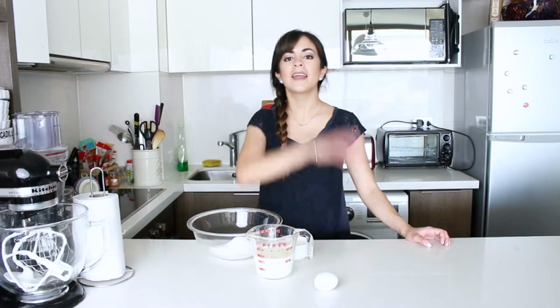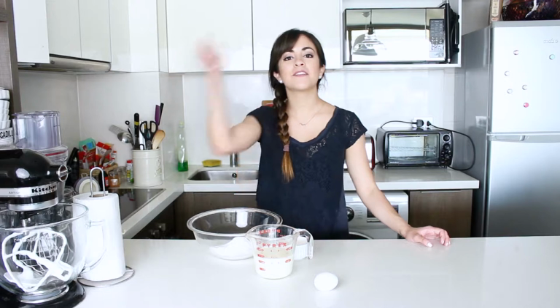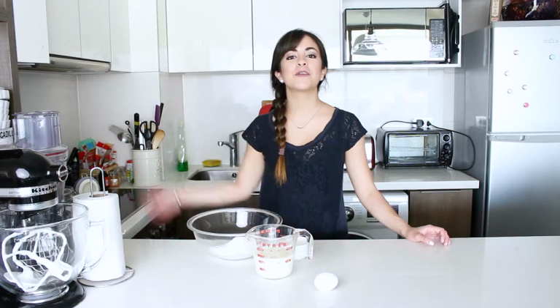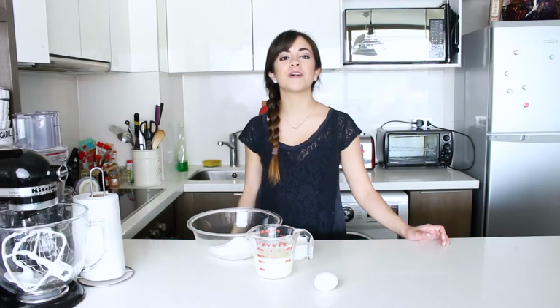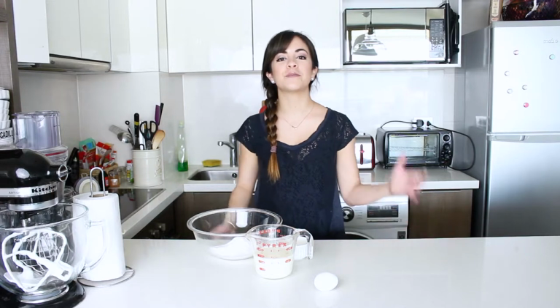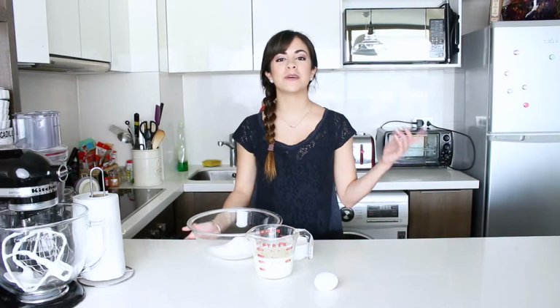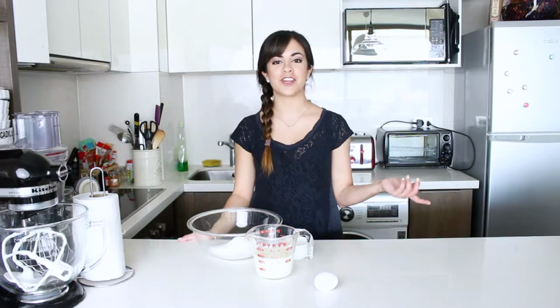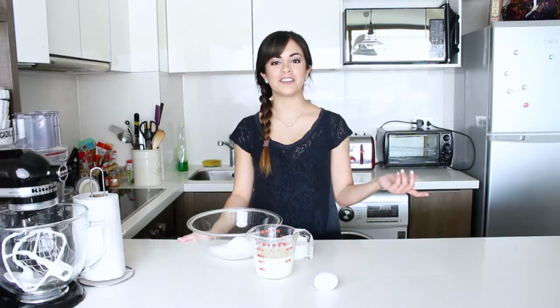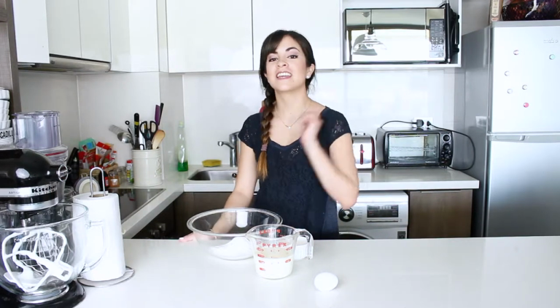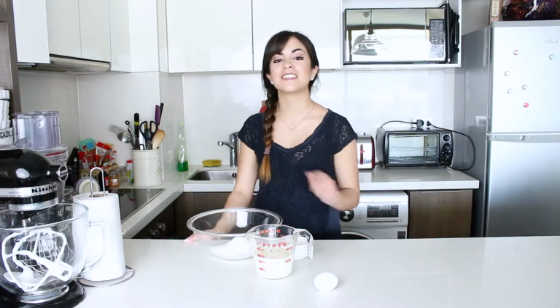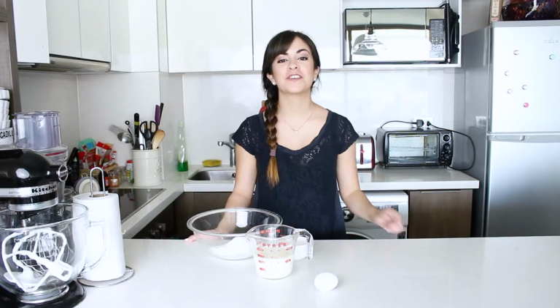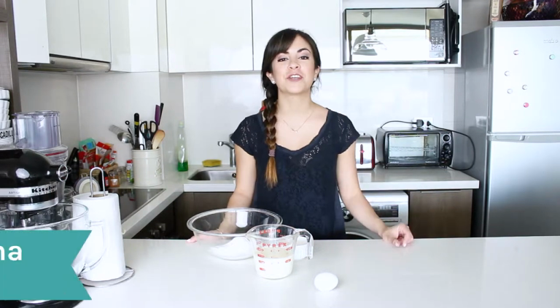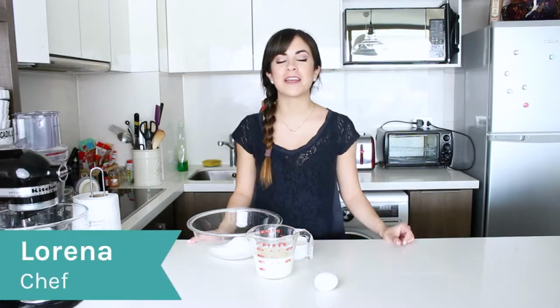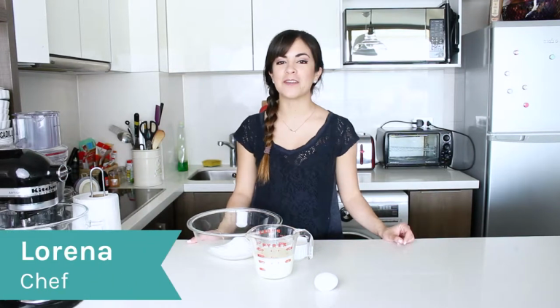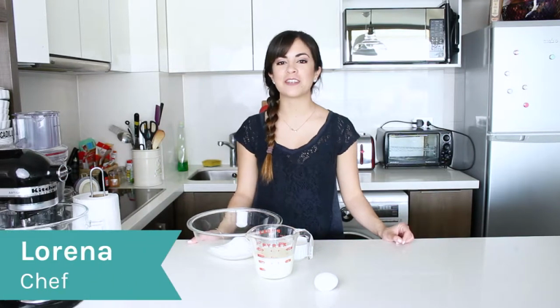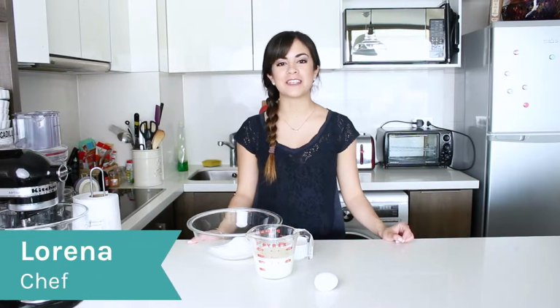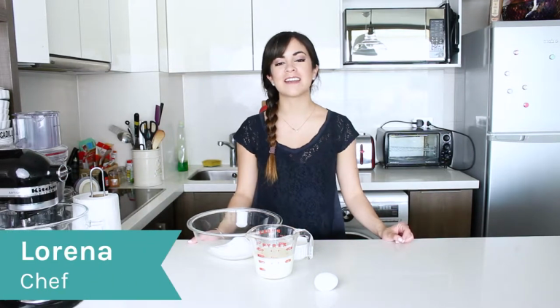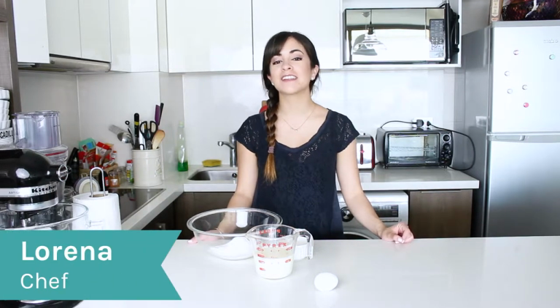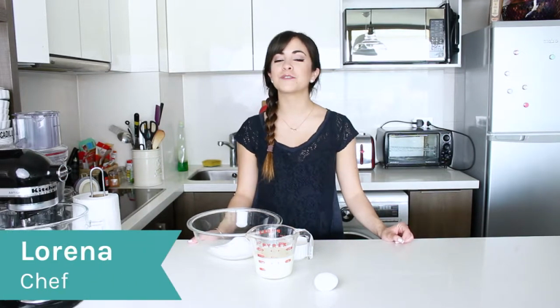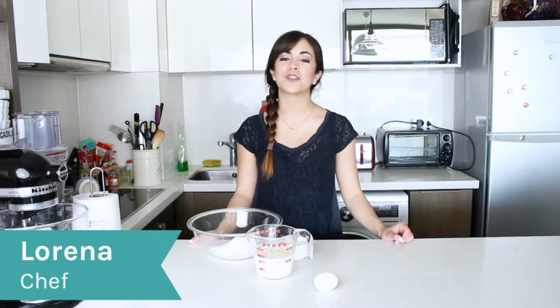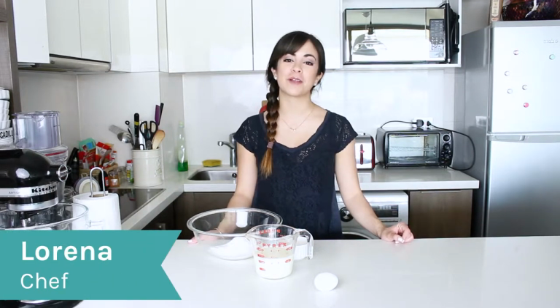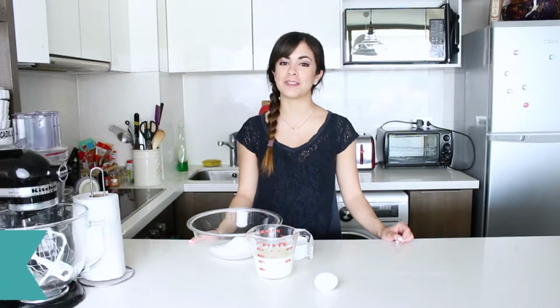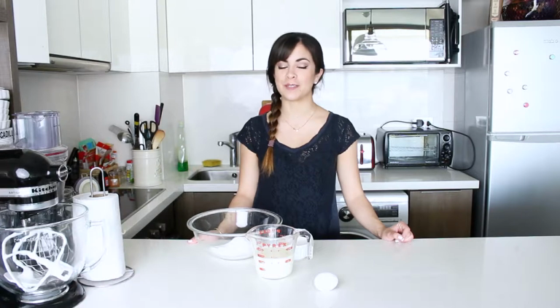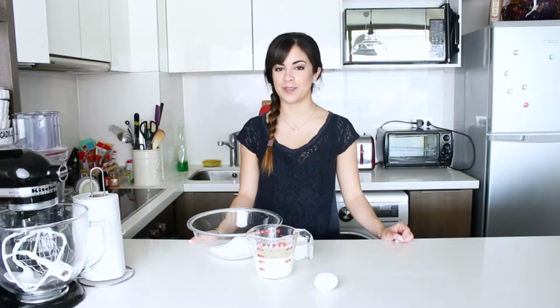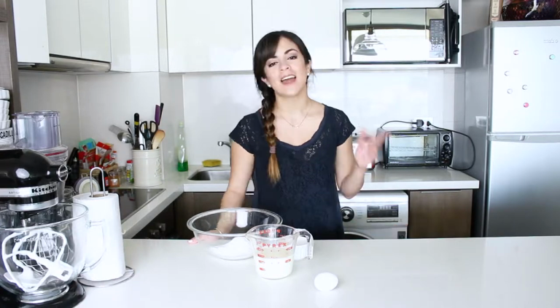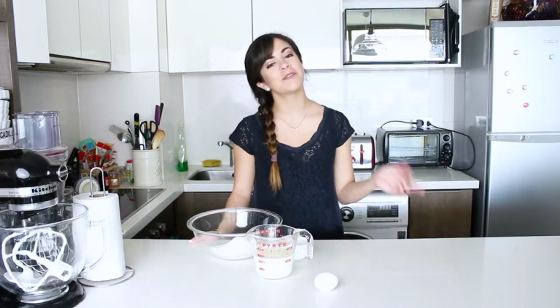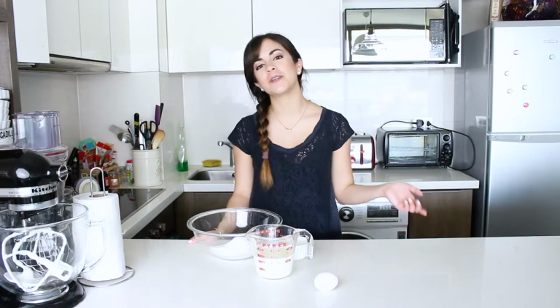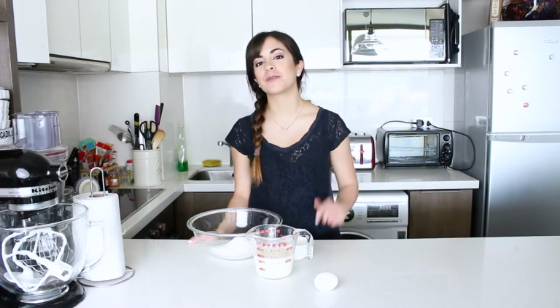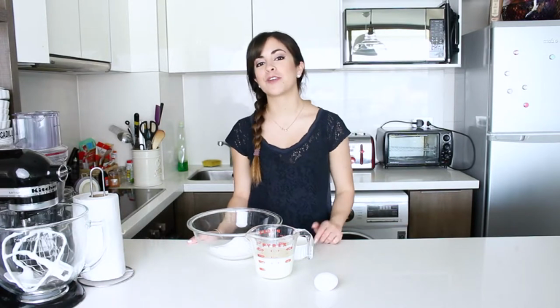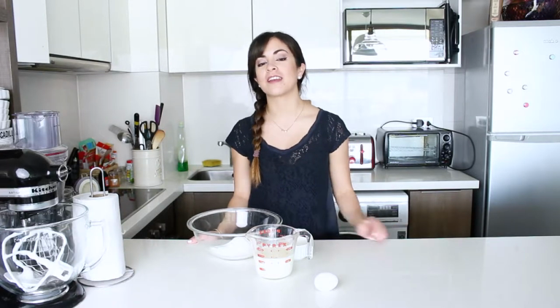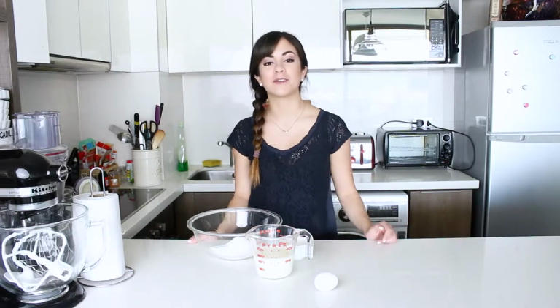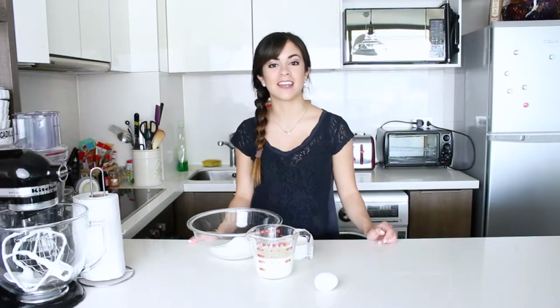Hi everyone, welcome to my channel. In case you're new here, my name is Lorena and I love to share my recipes with you. And if you've been here before, then hello again.